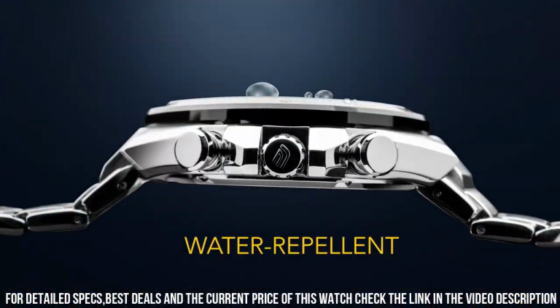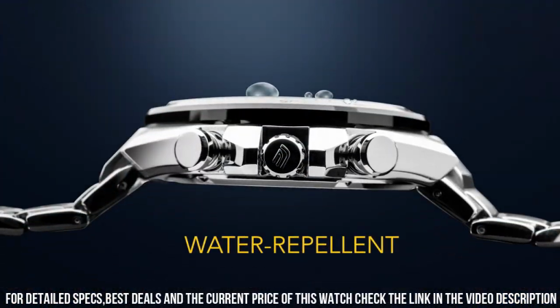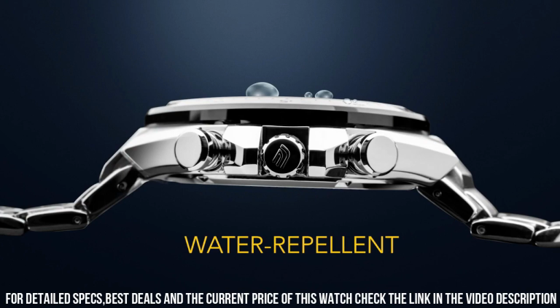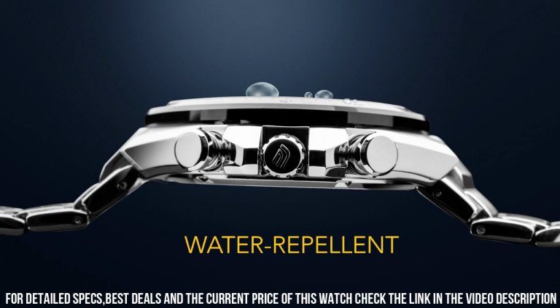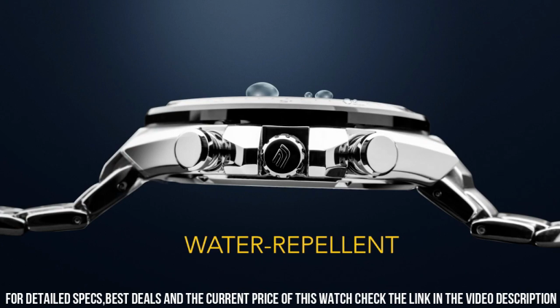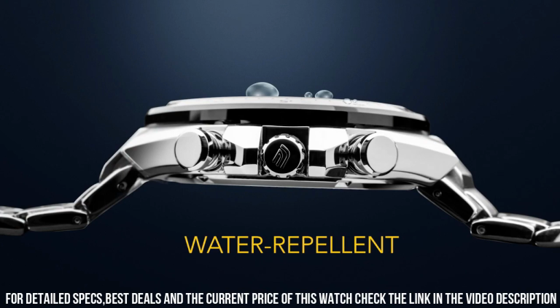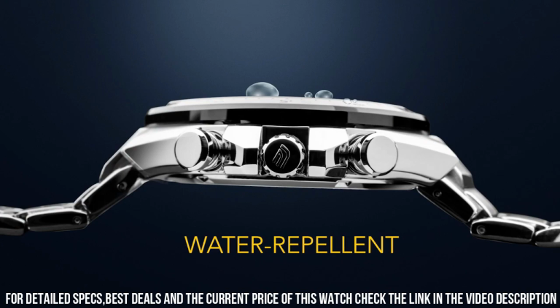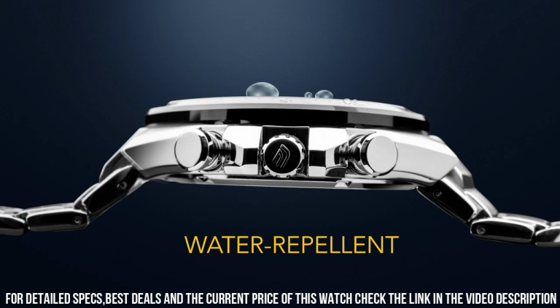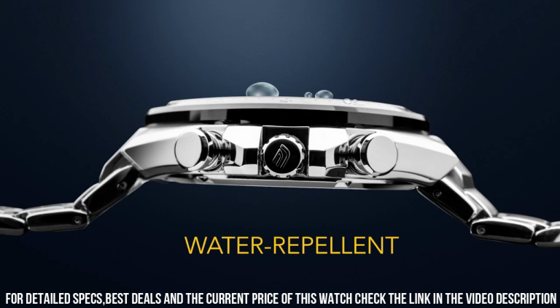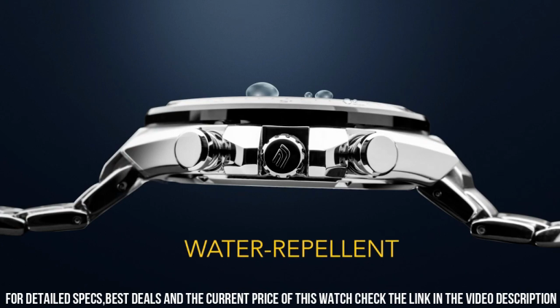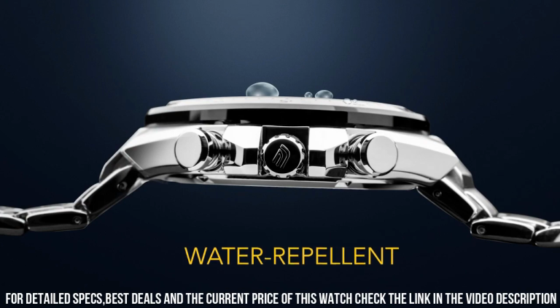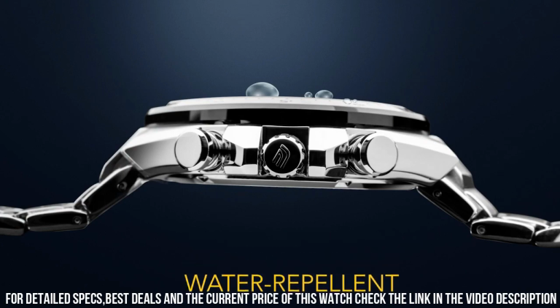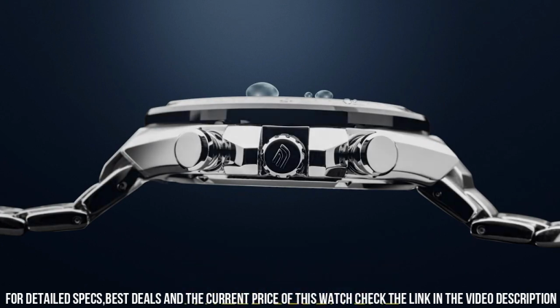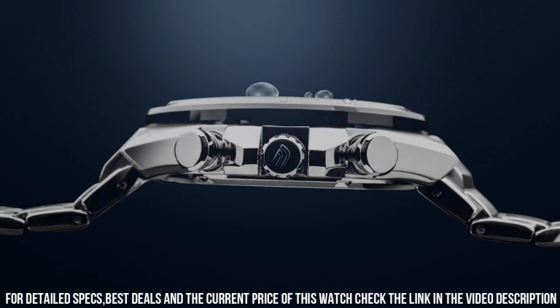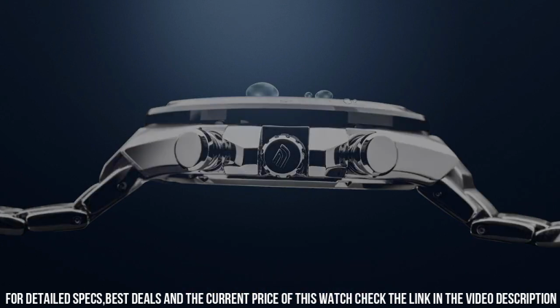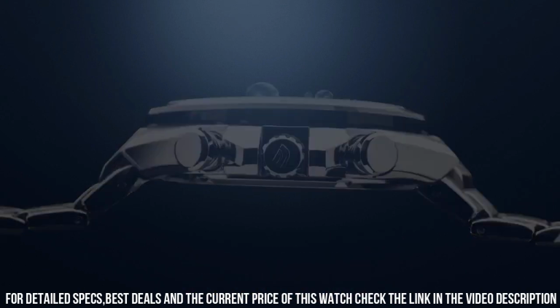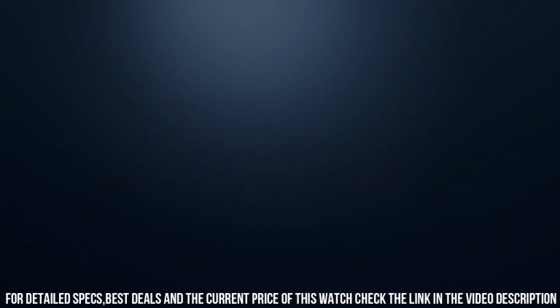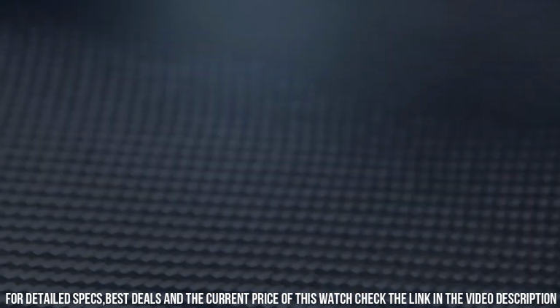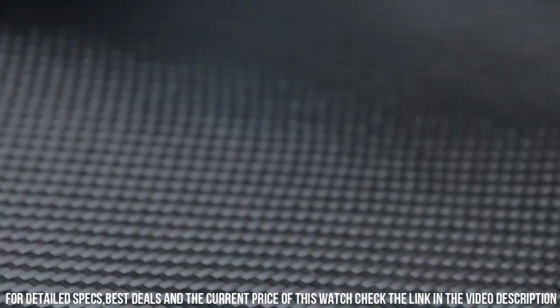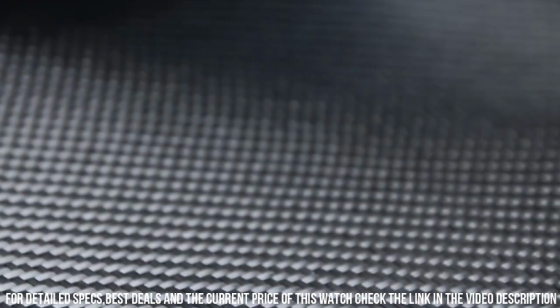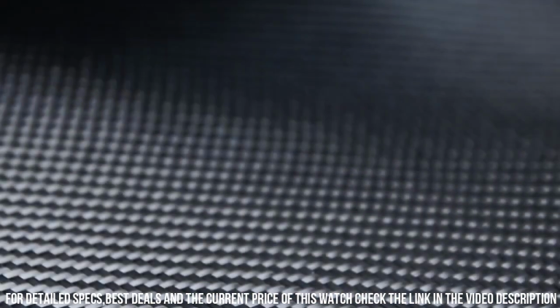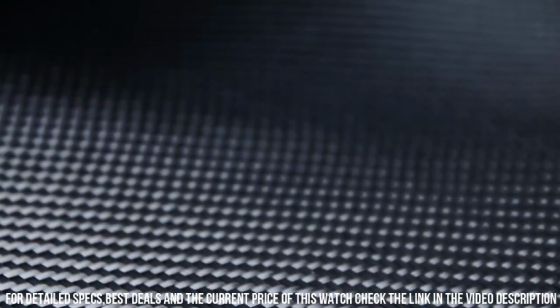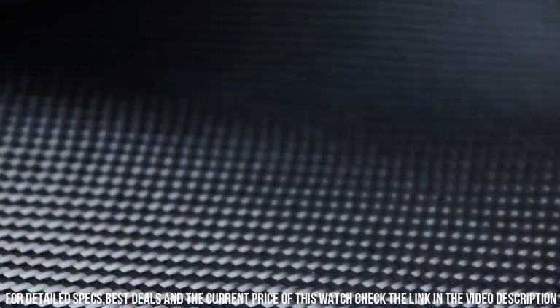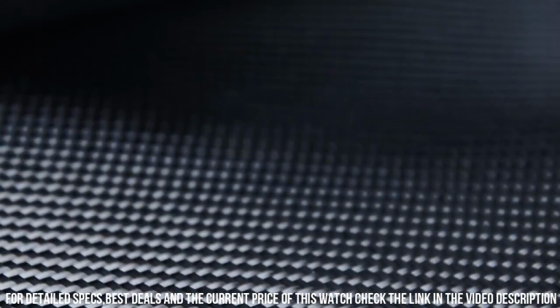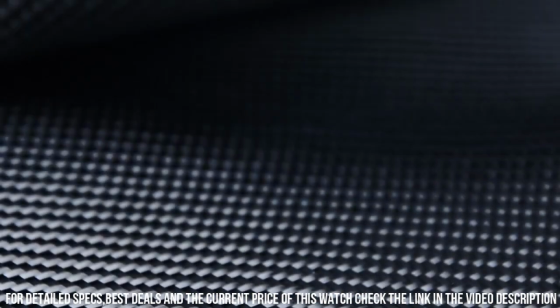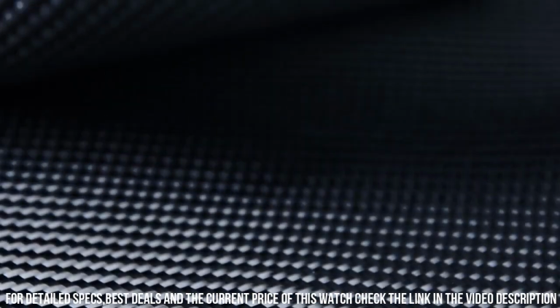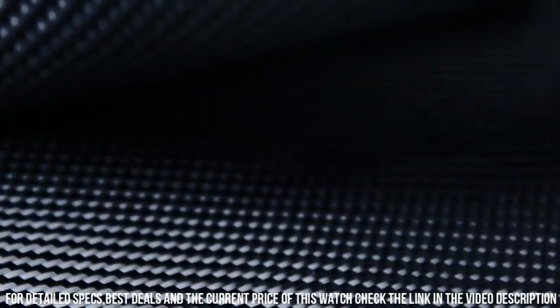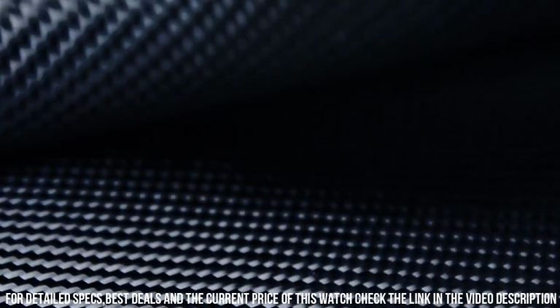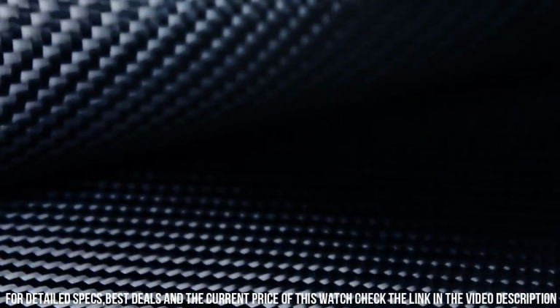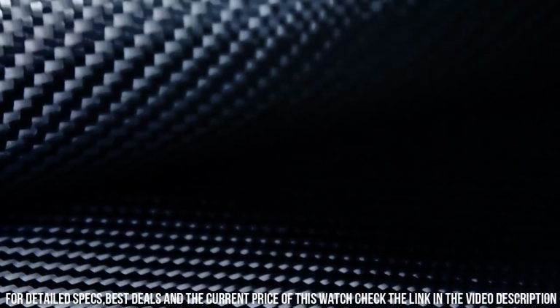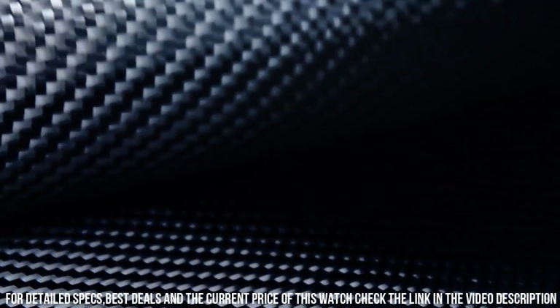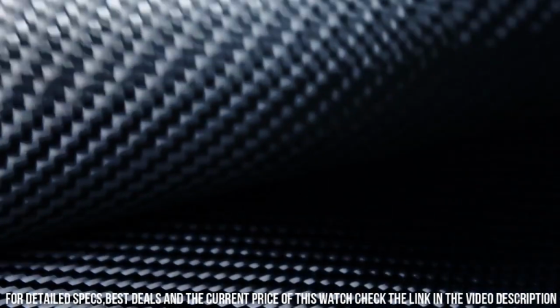Case material: stainless steel. Case diameter: 50 millimeters.